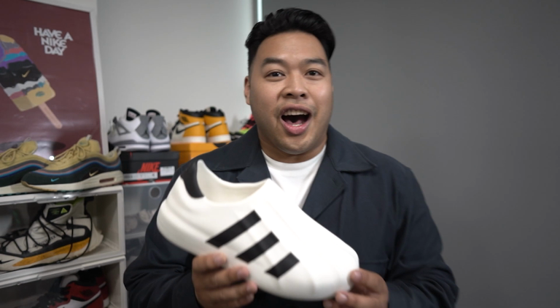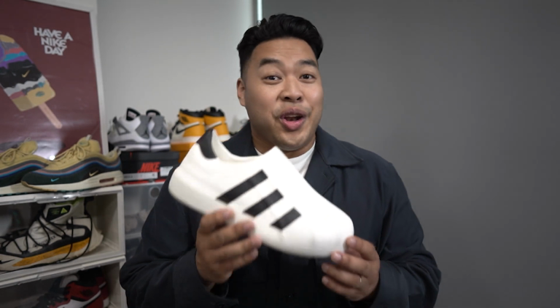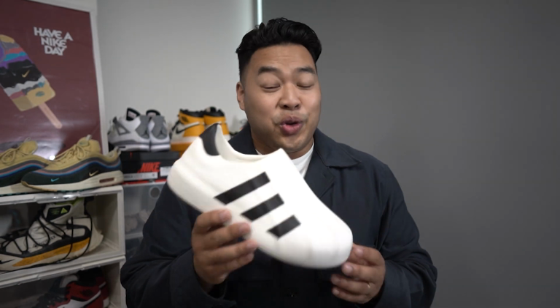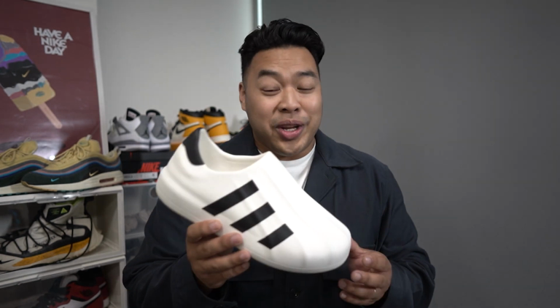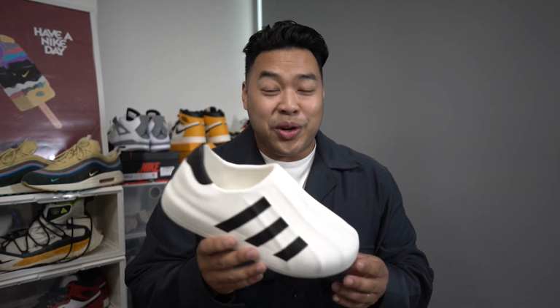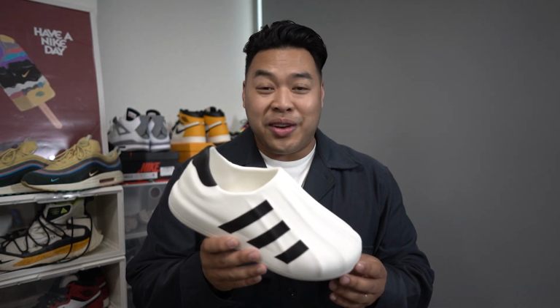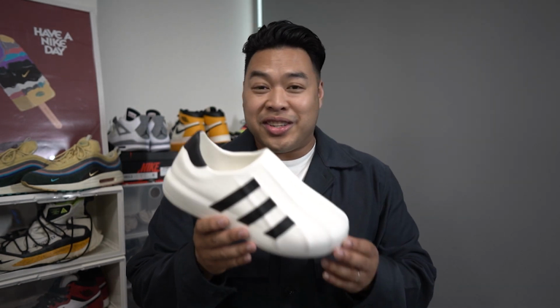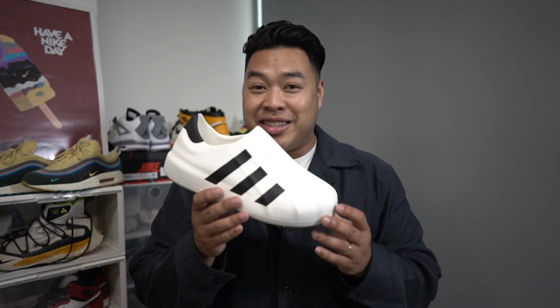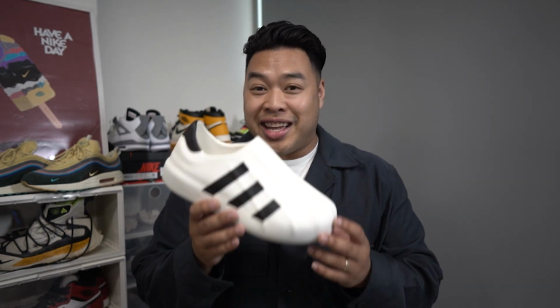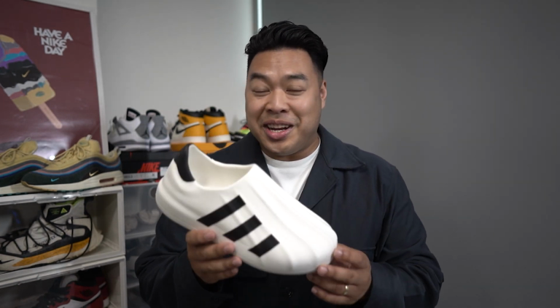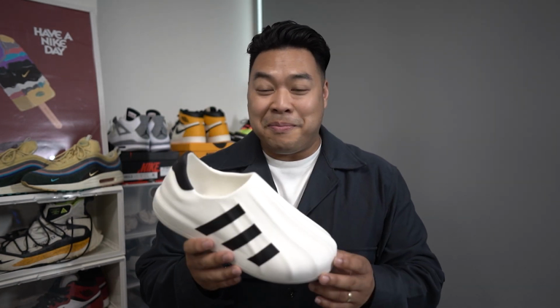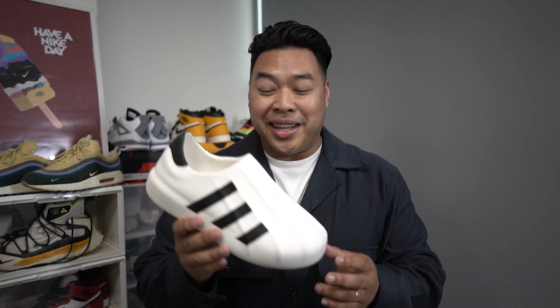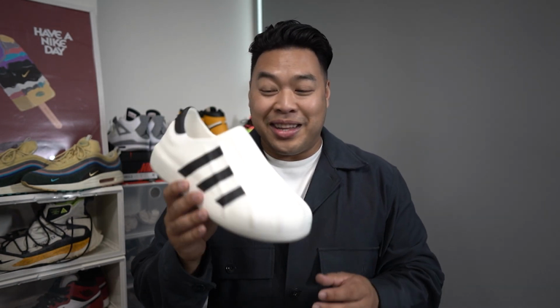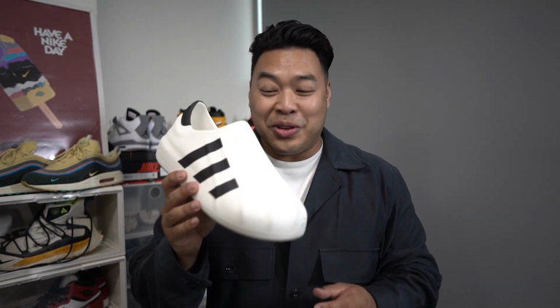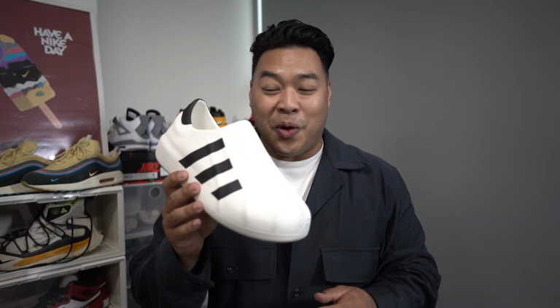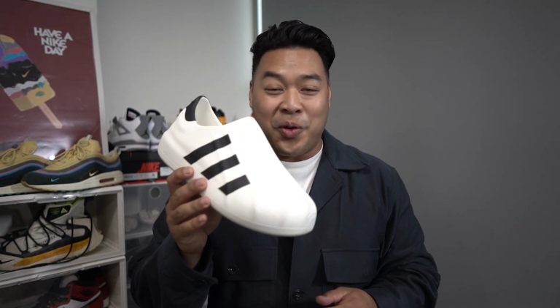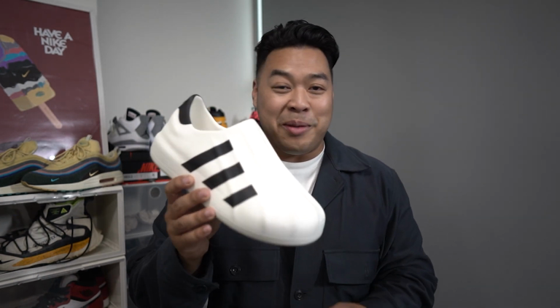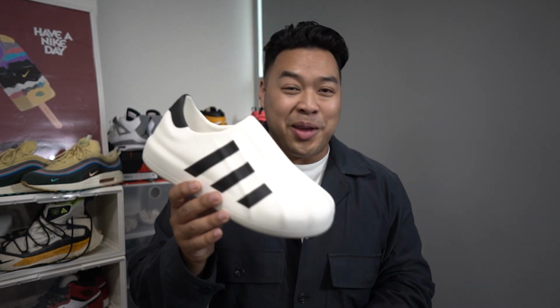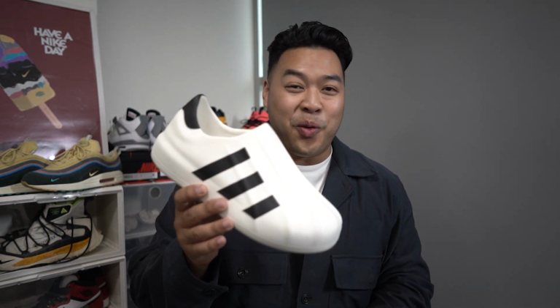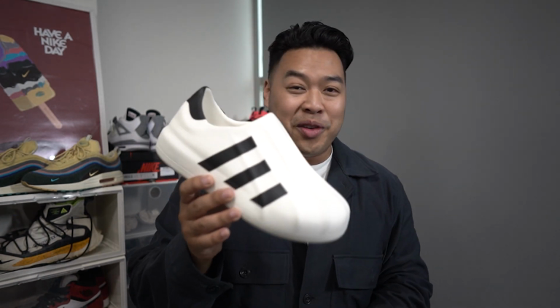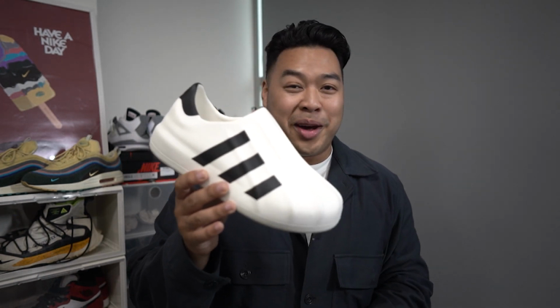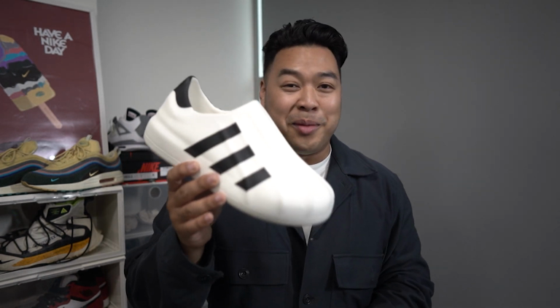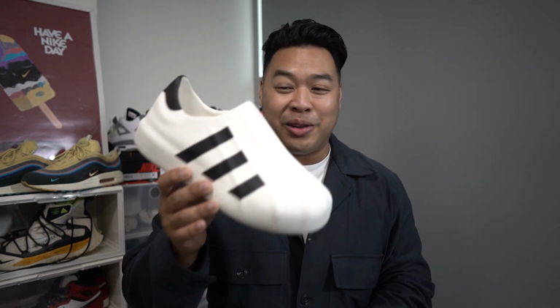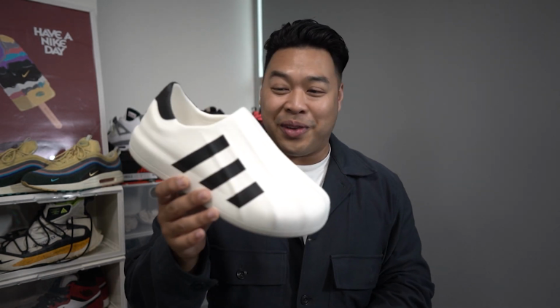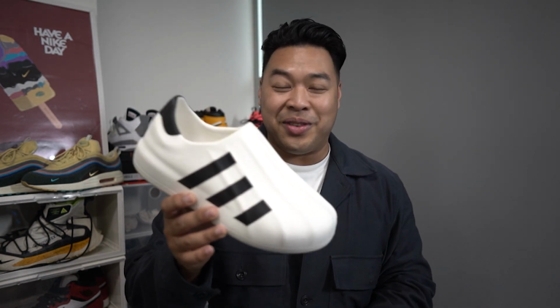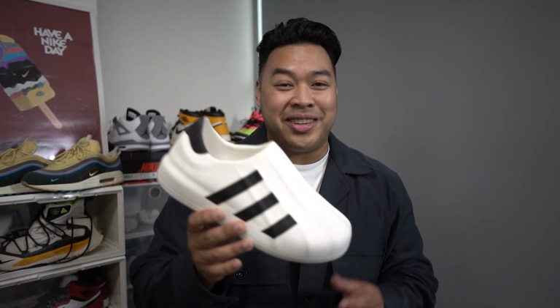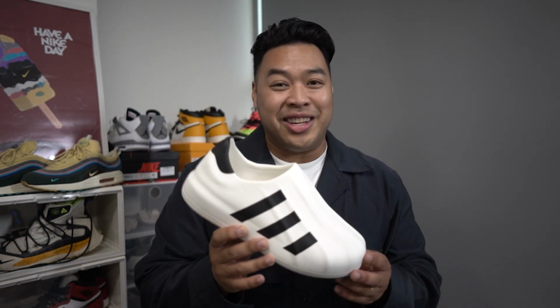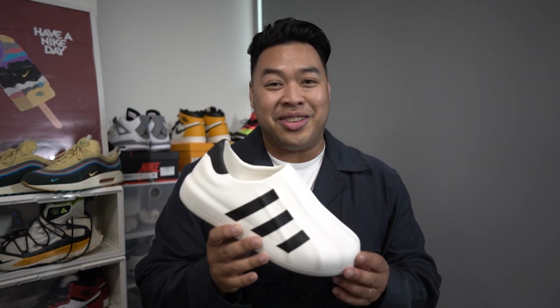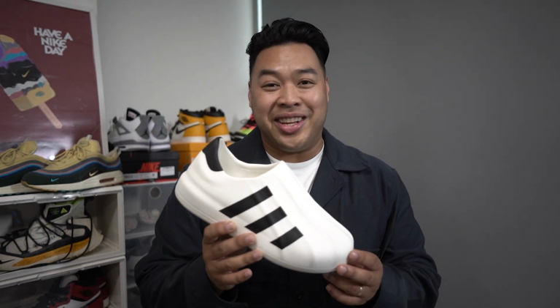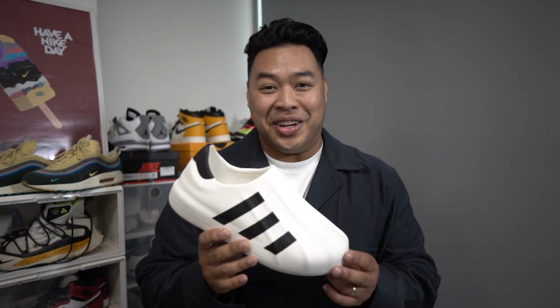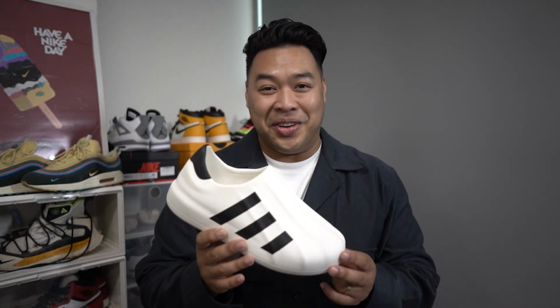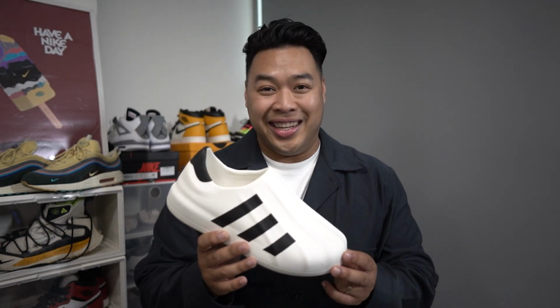I know 2023 has just started, but this could already be one of my most favorite sneakers of the year already.